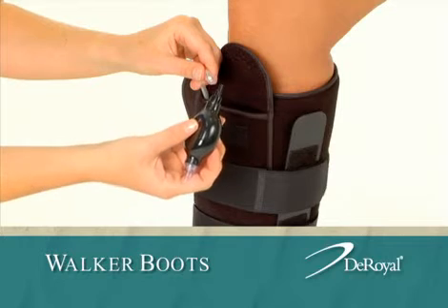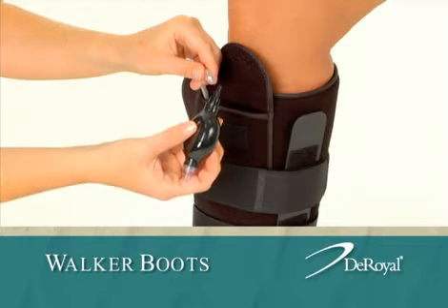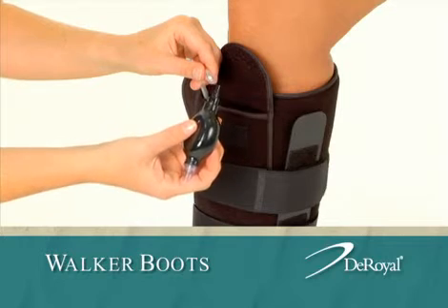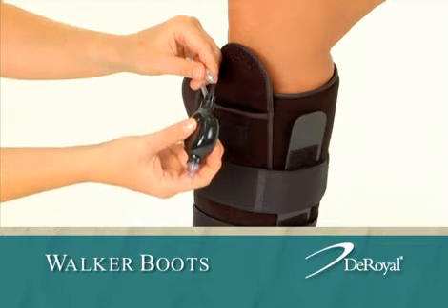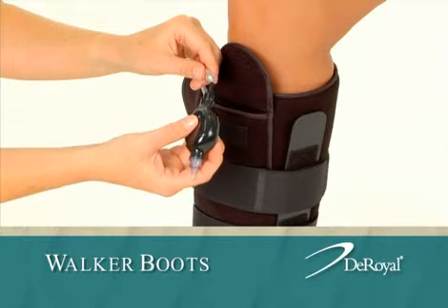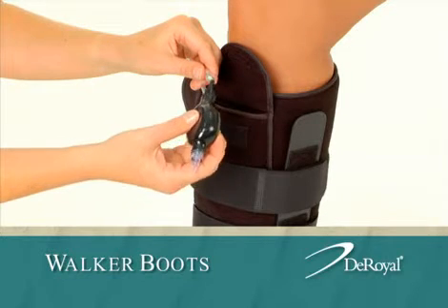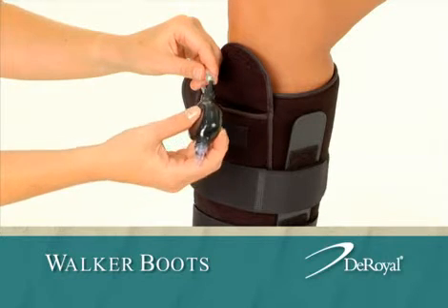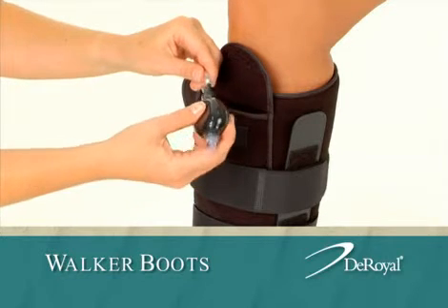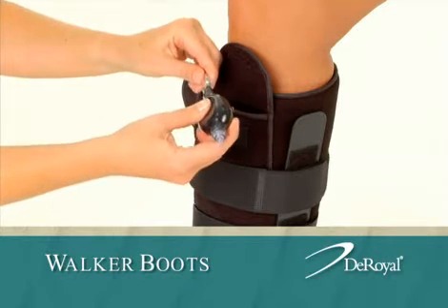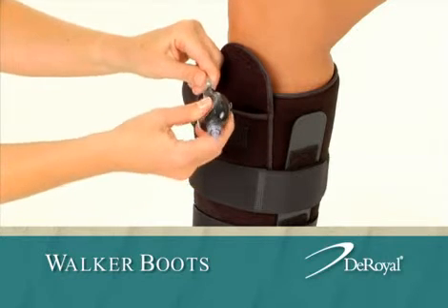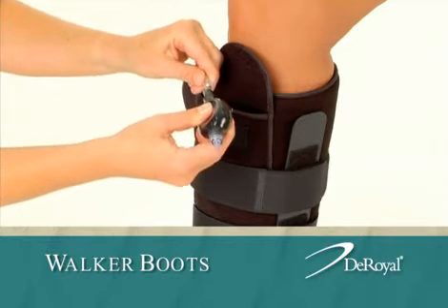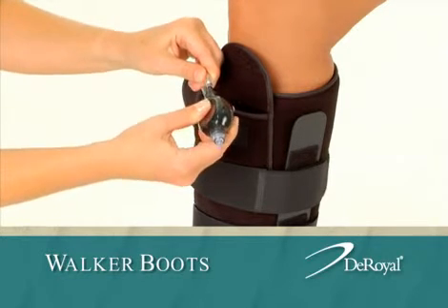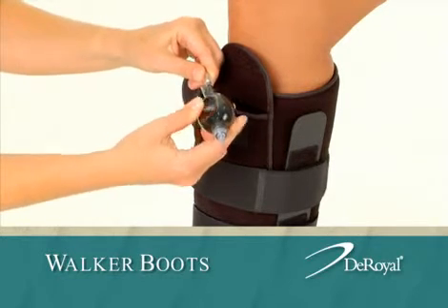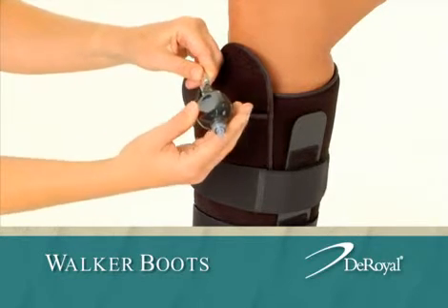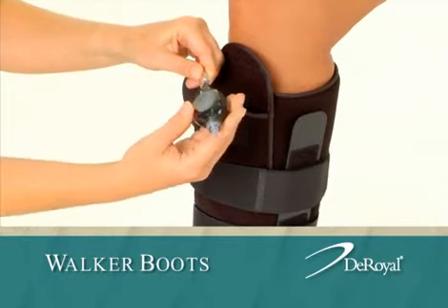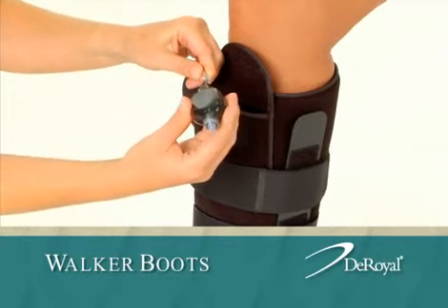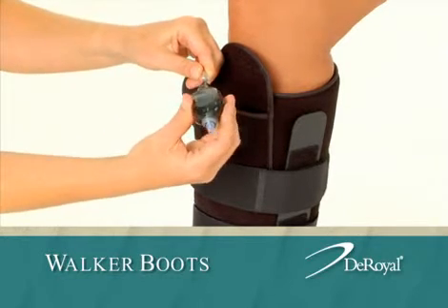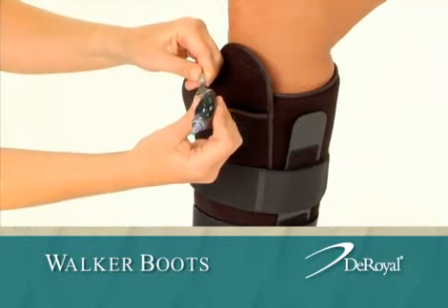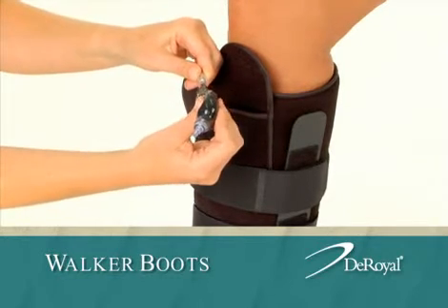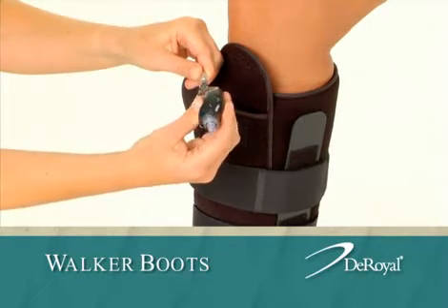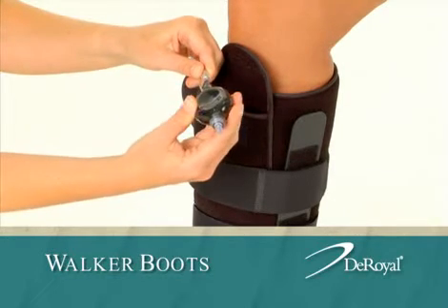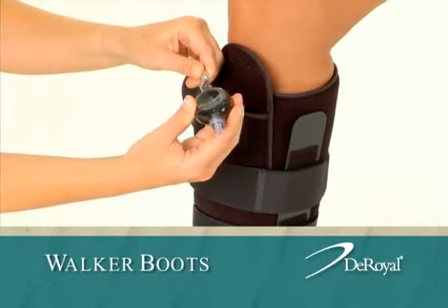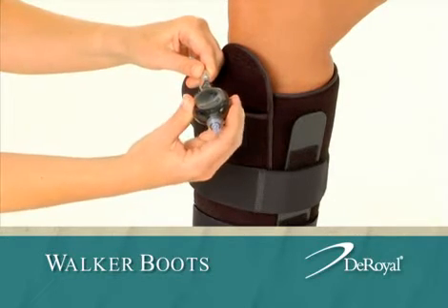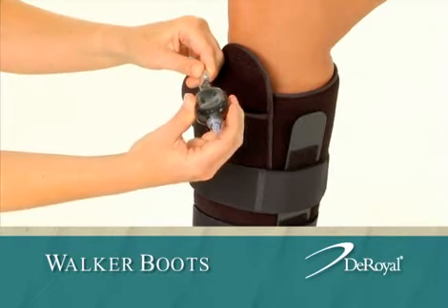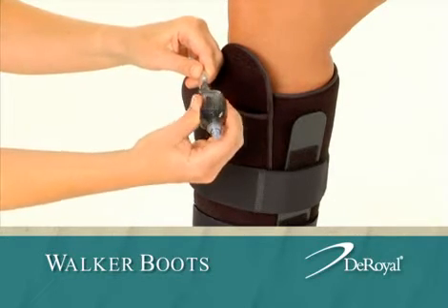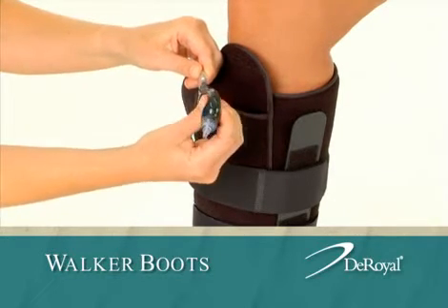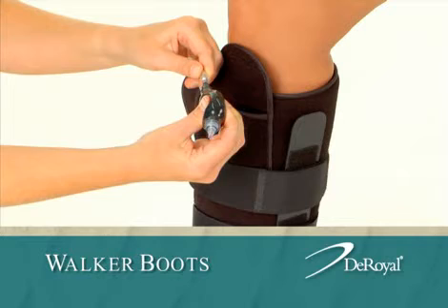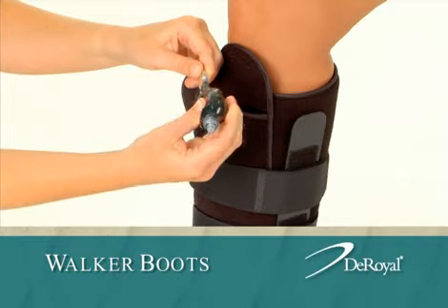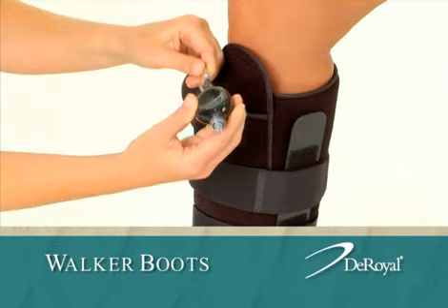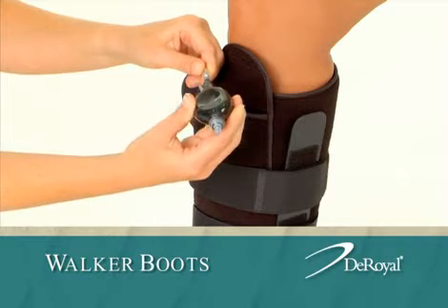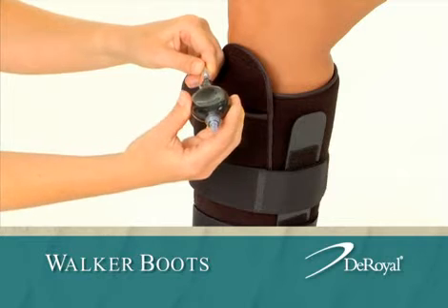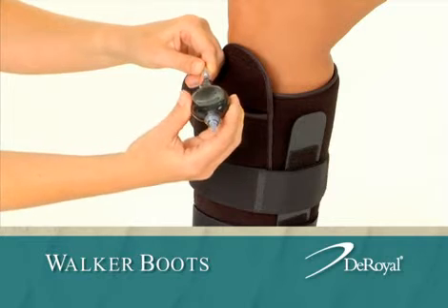To deflate, insert the black end of the bulb into the tube and squeeze.